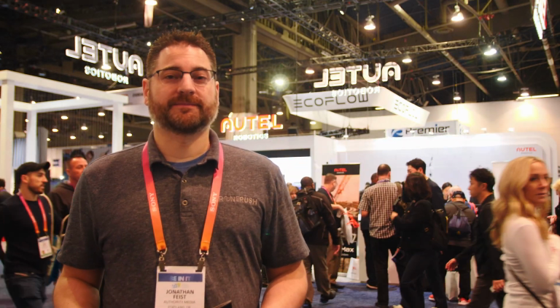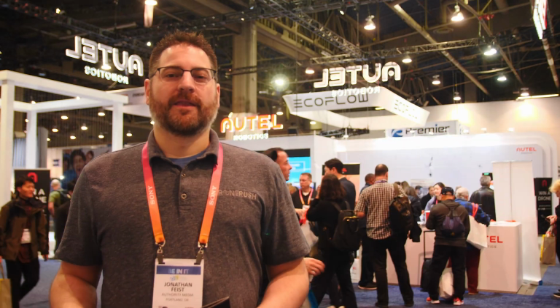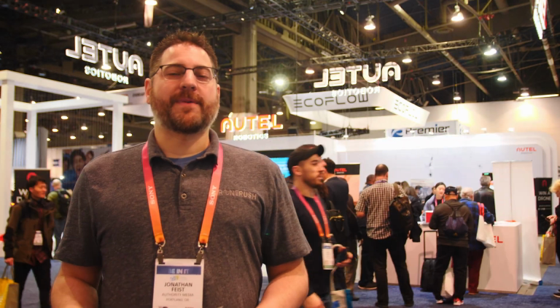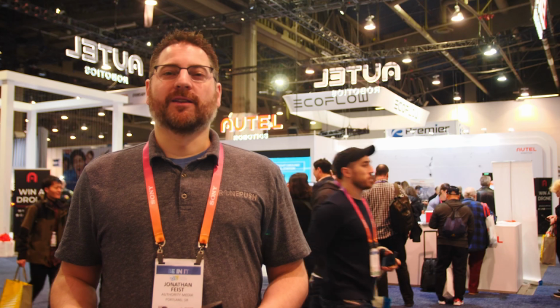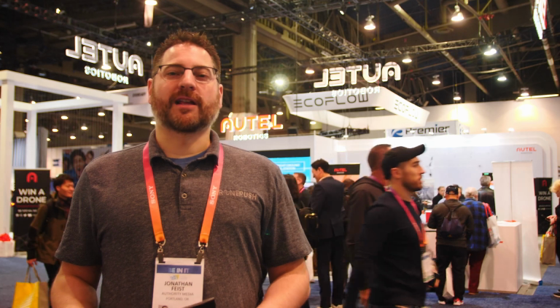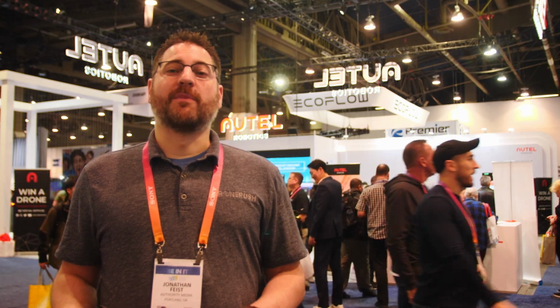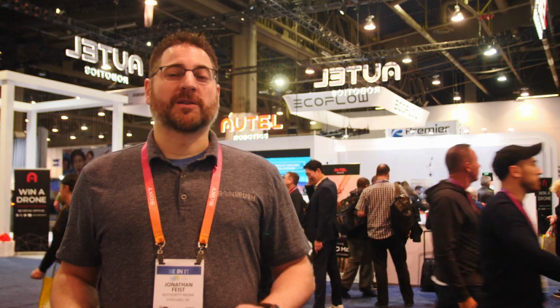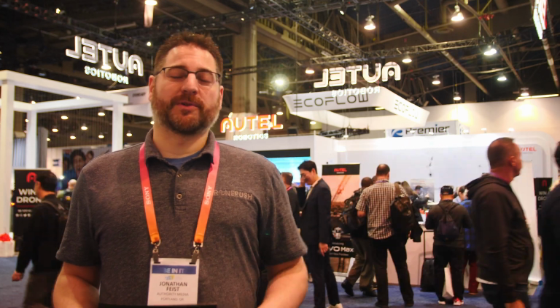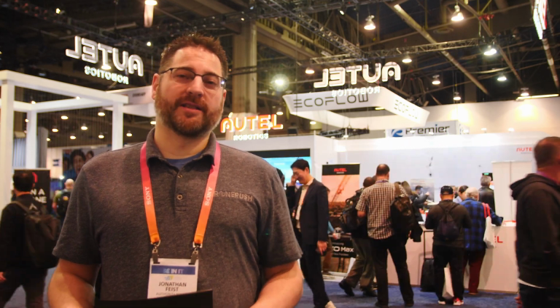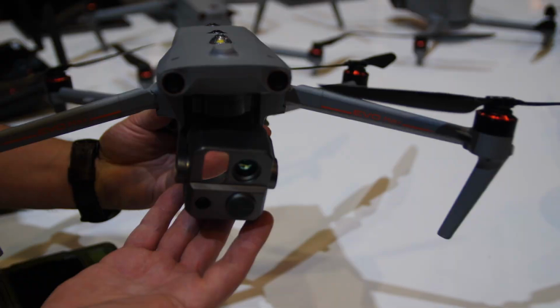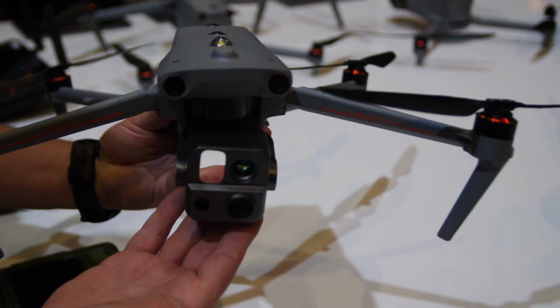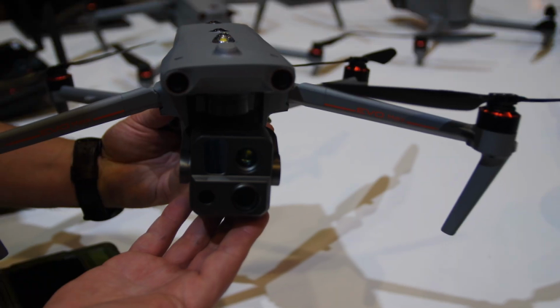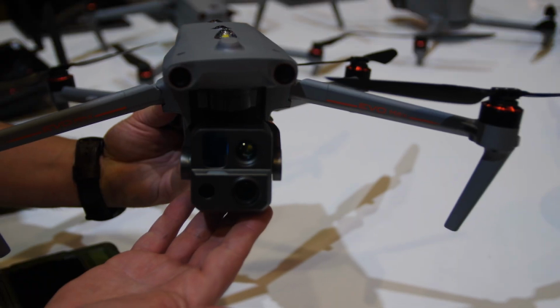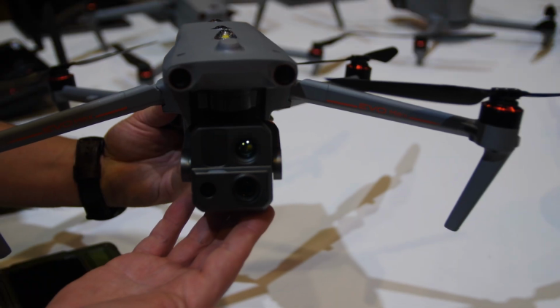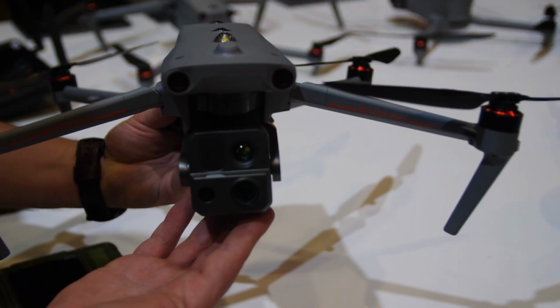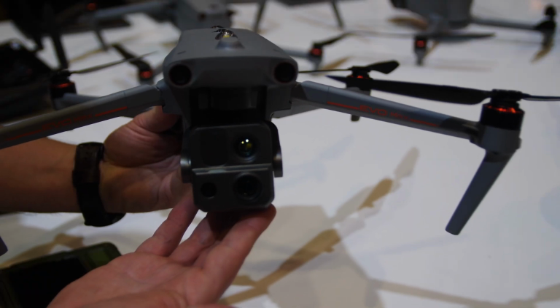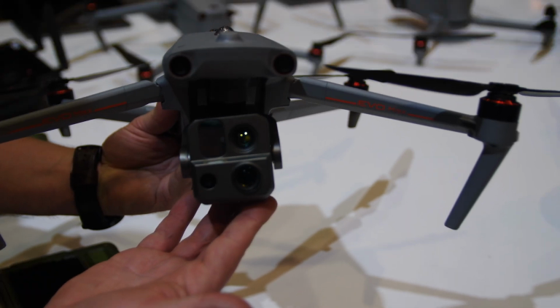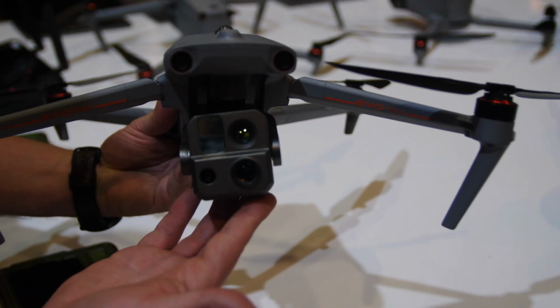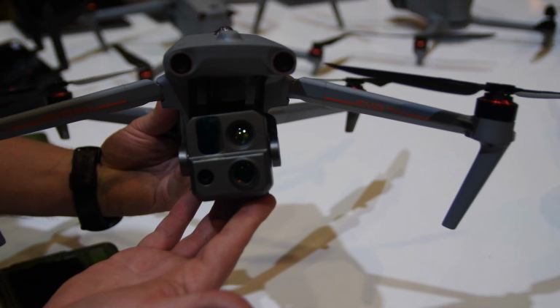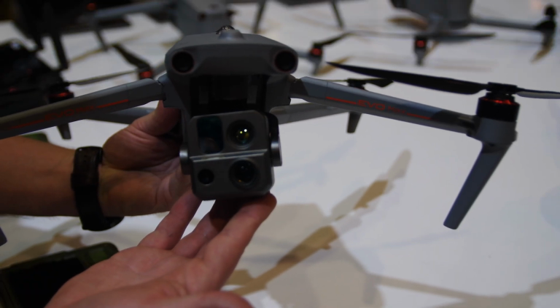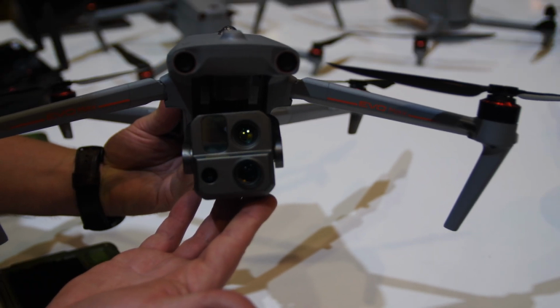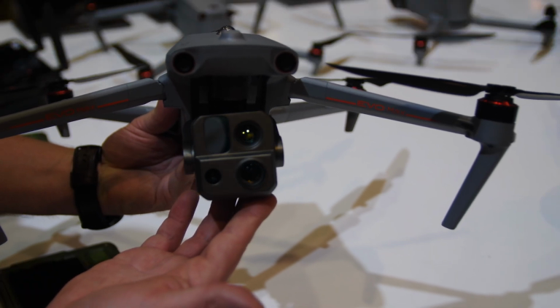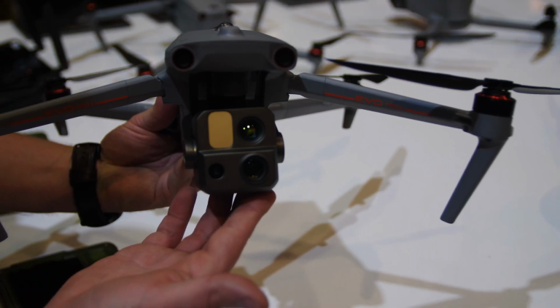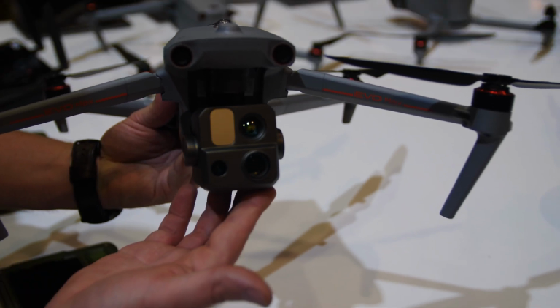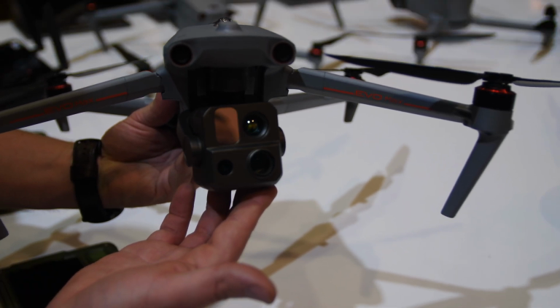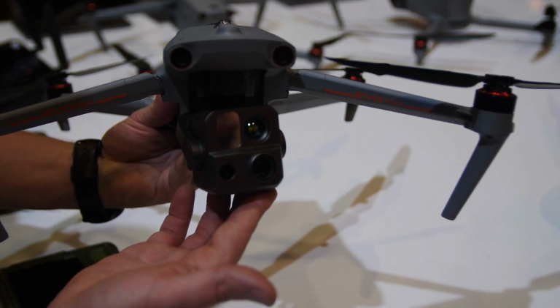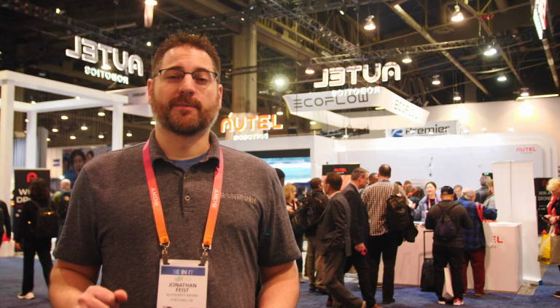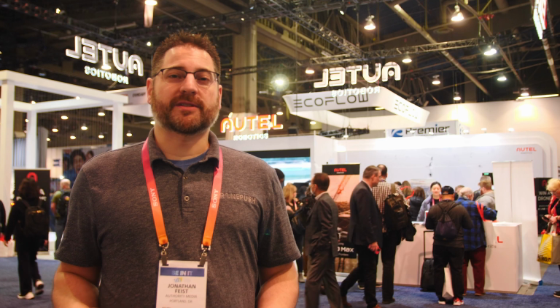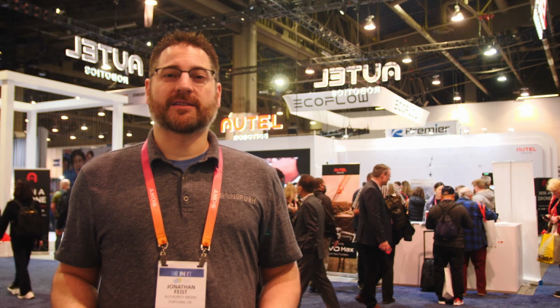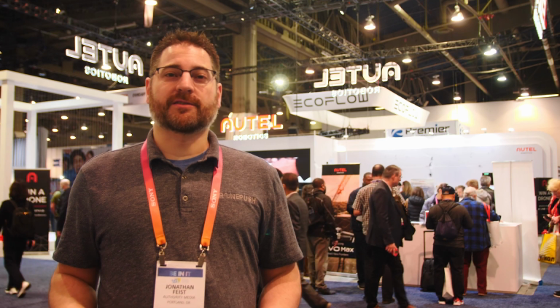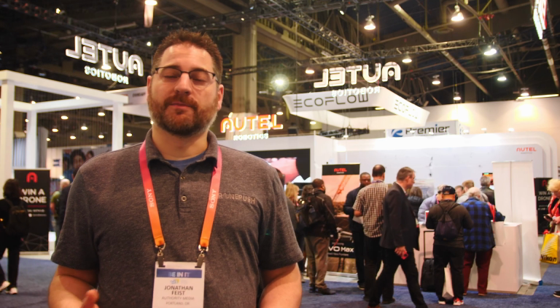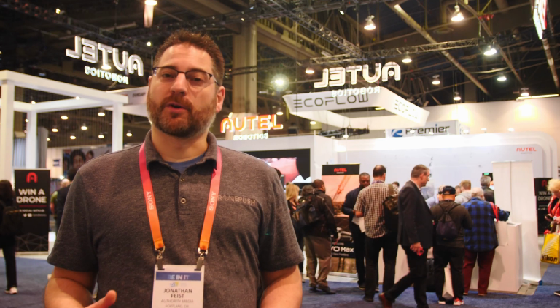That payload has multiple sensors, including an 8K camera, a thermal sensor, and more.